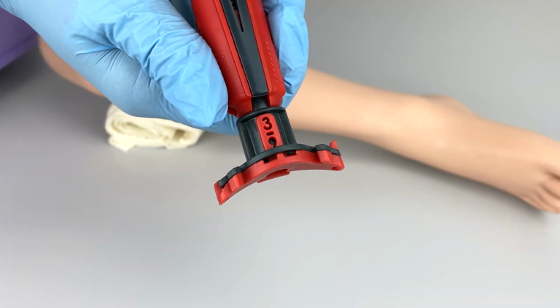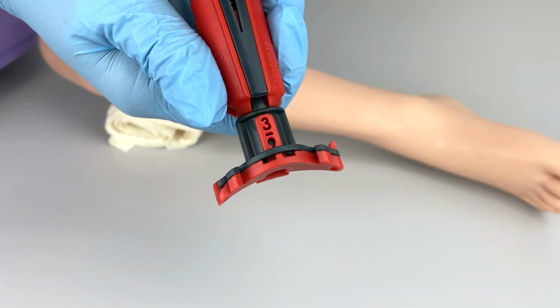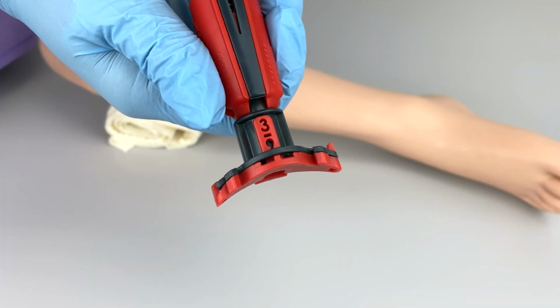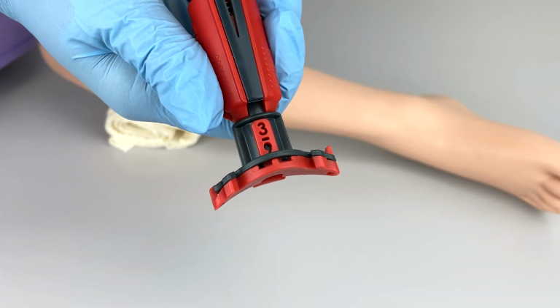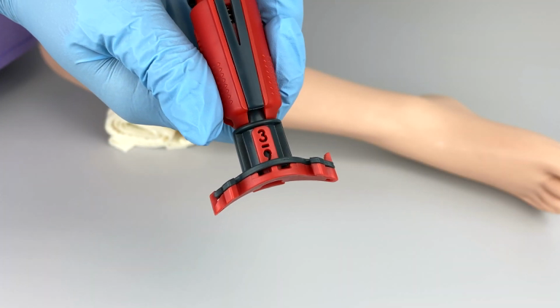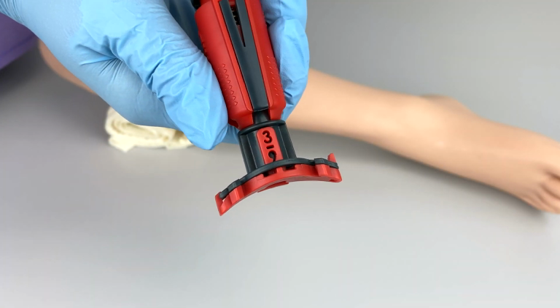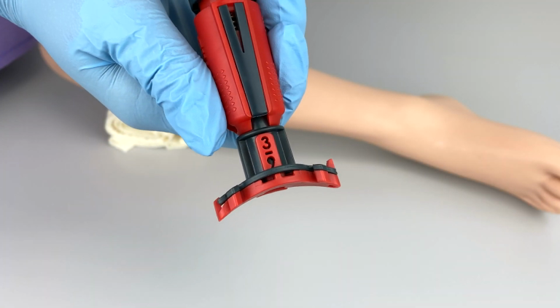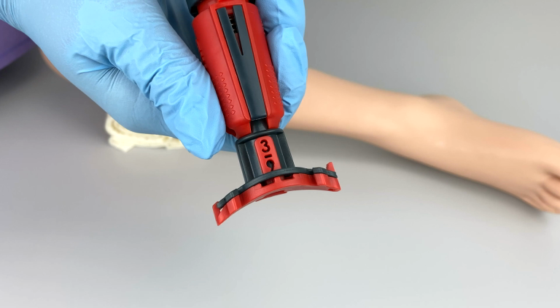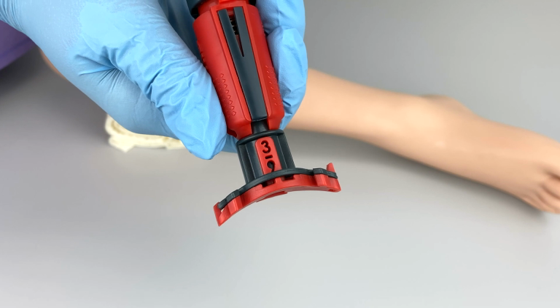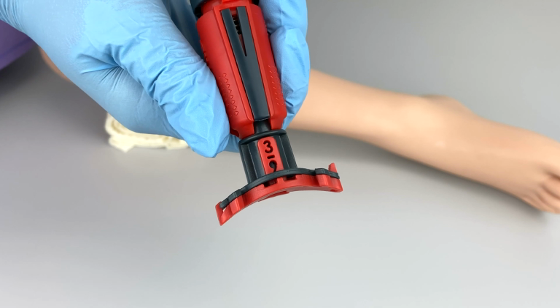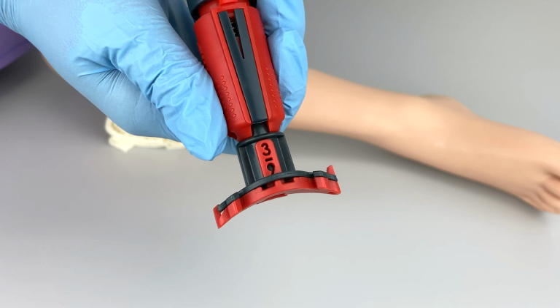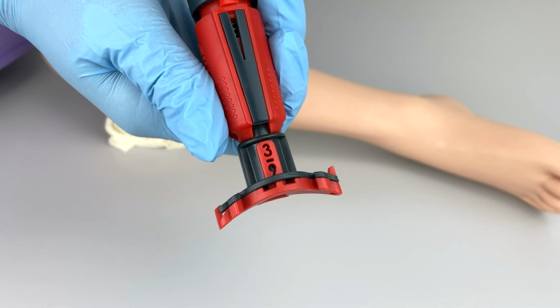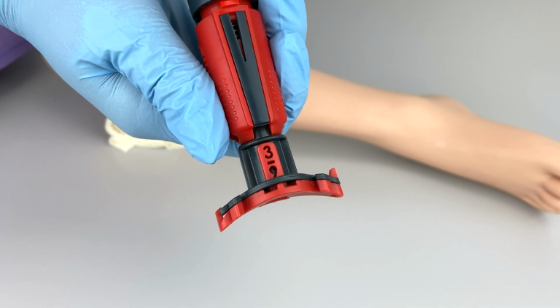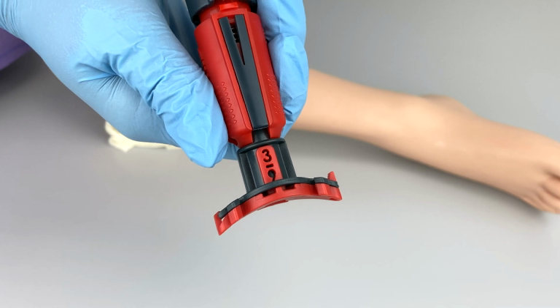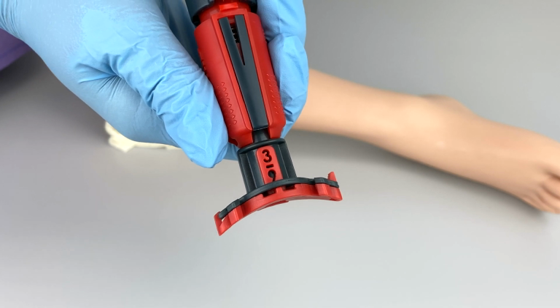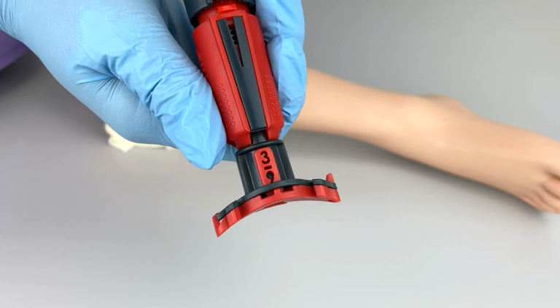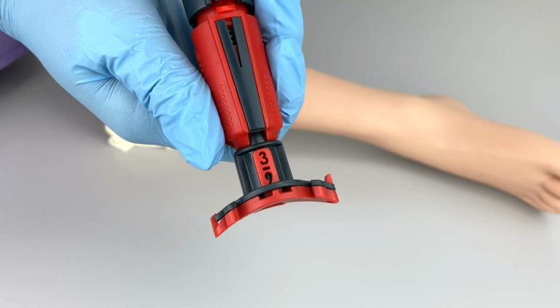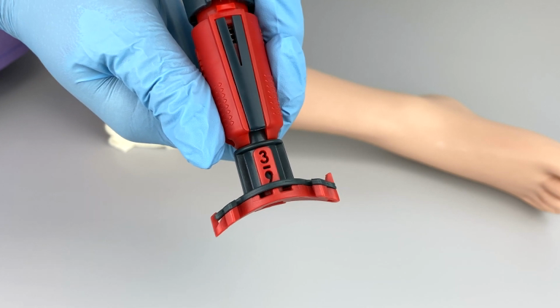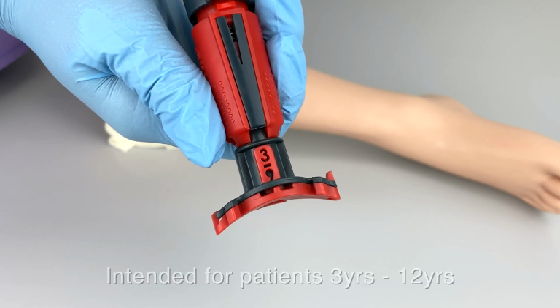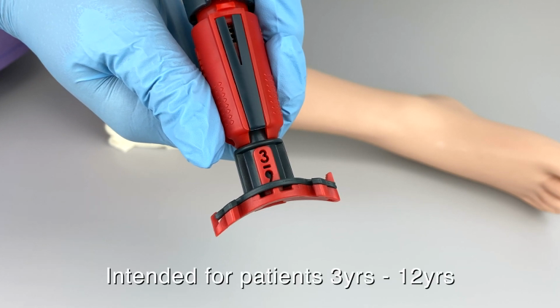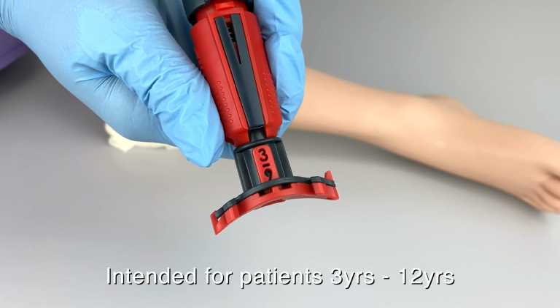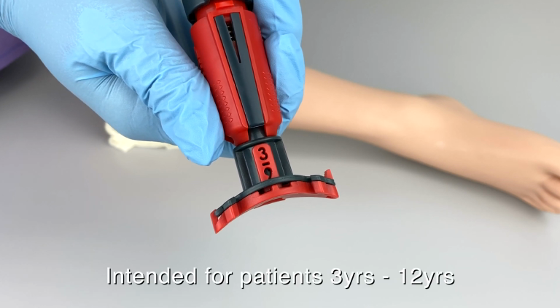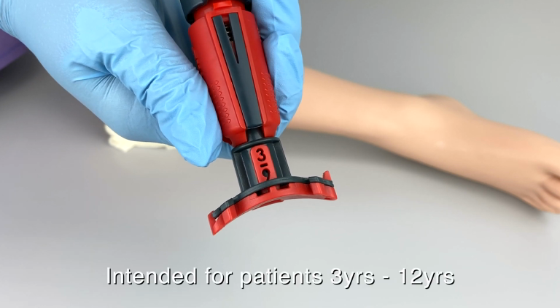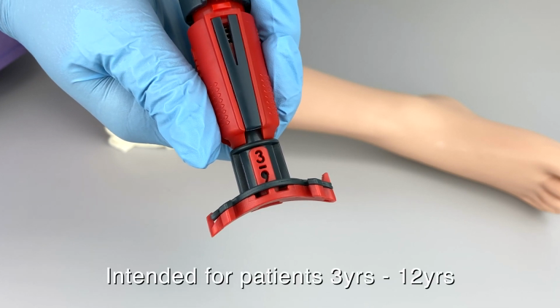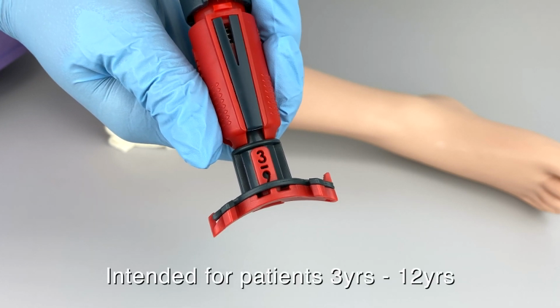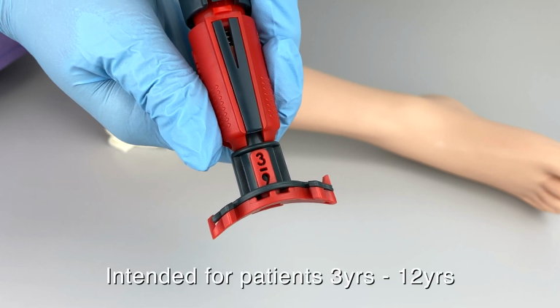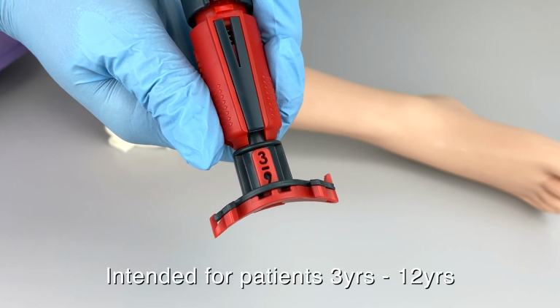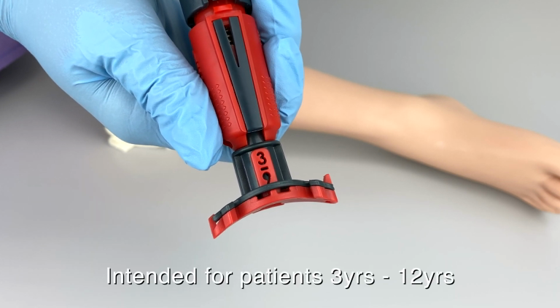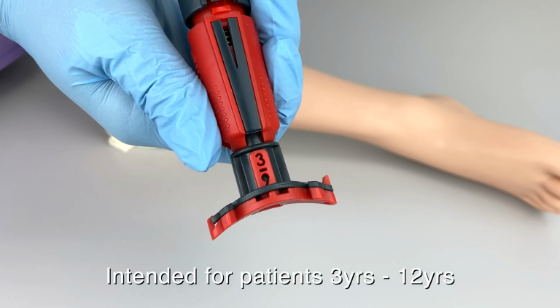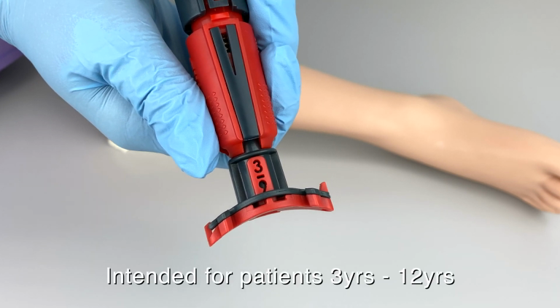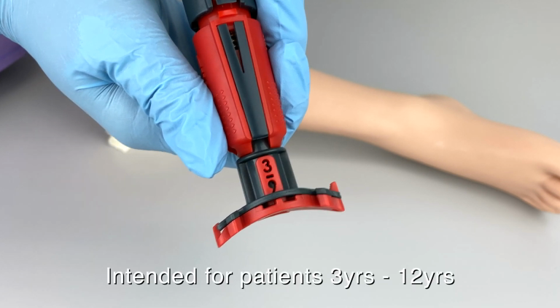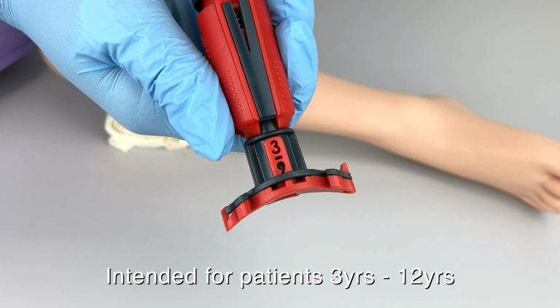The NEO Pediatric Interosseous Device is intended for patients ages 3 to 12 years of age.